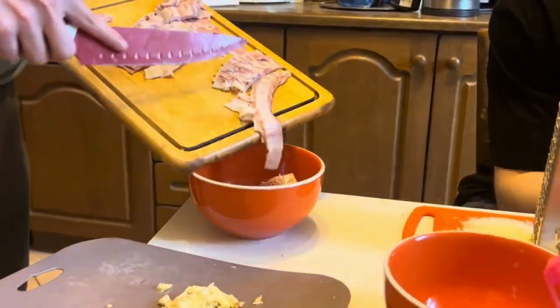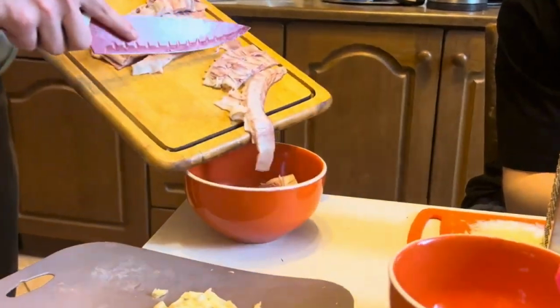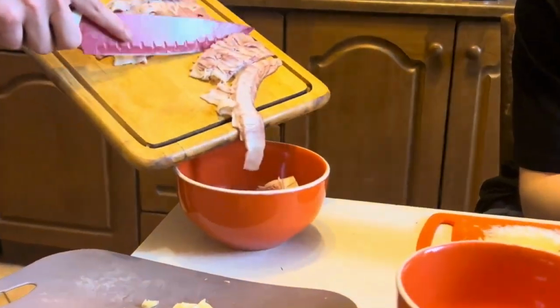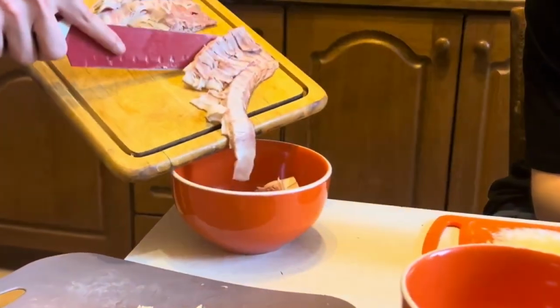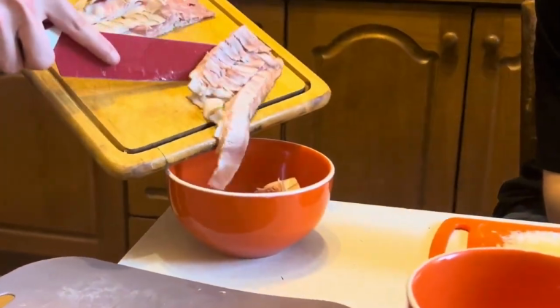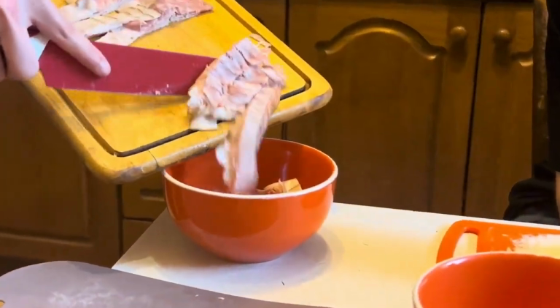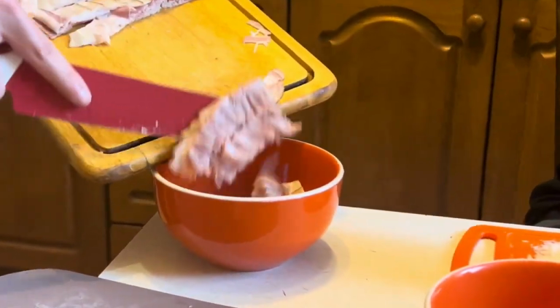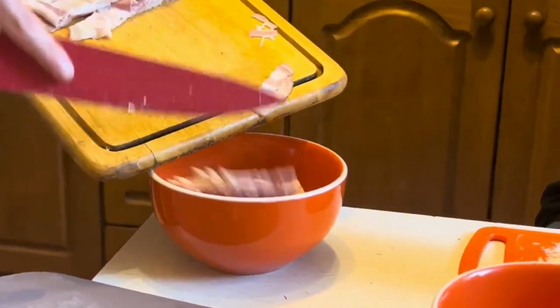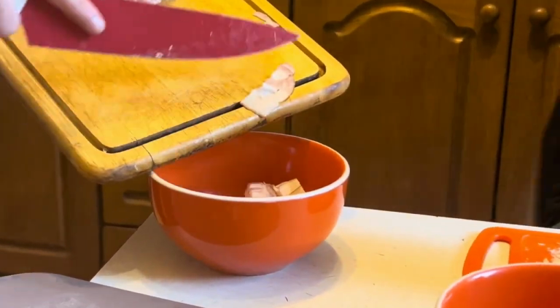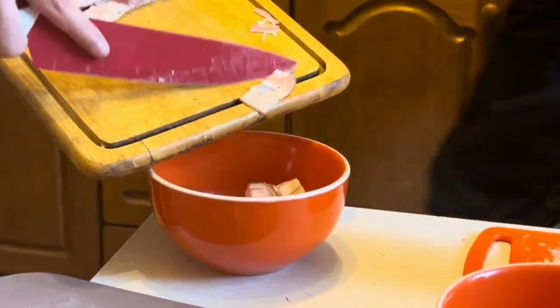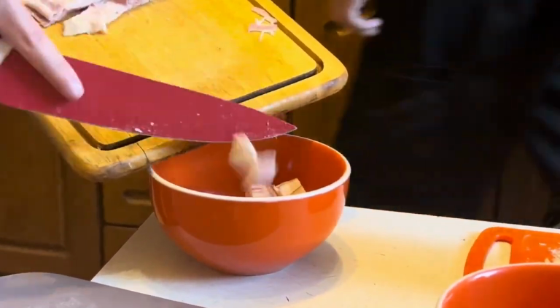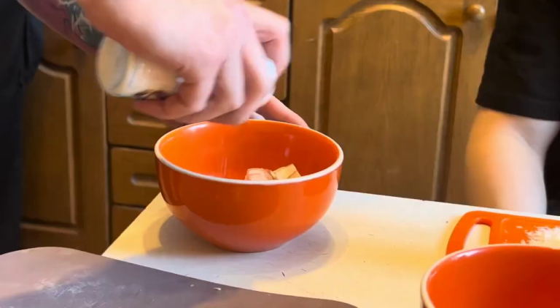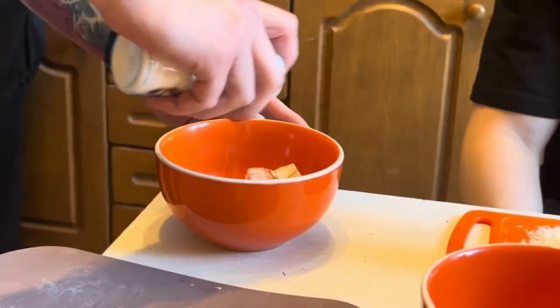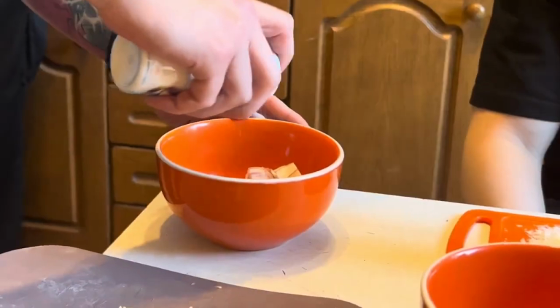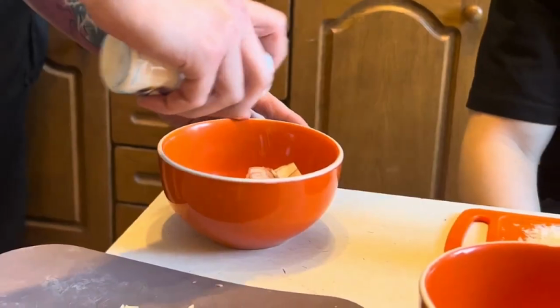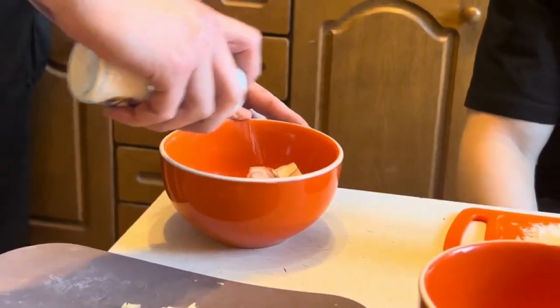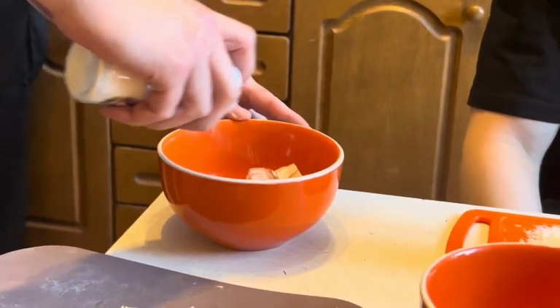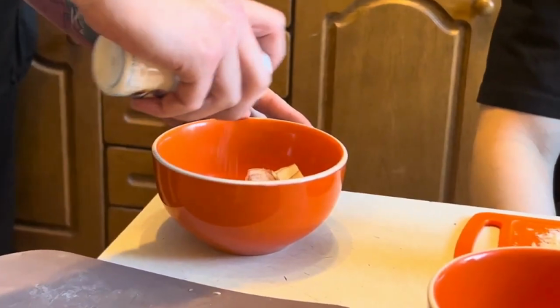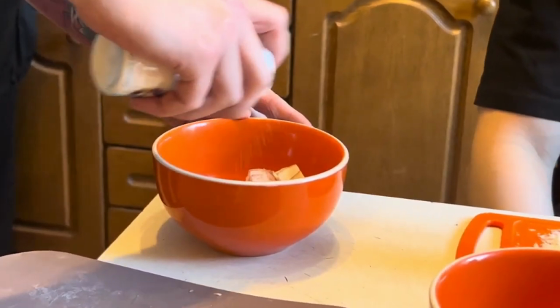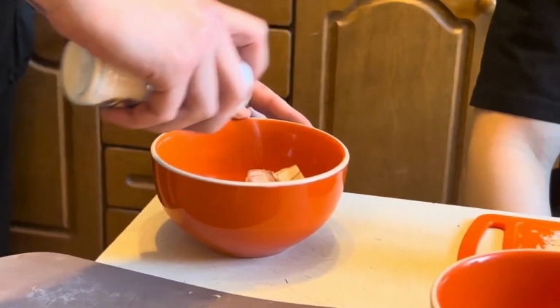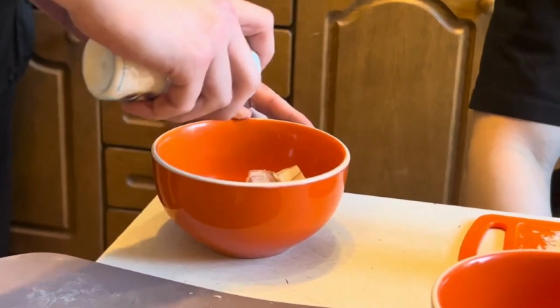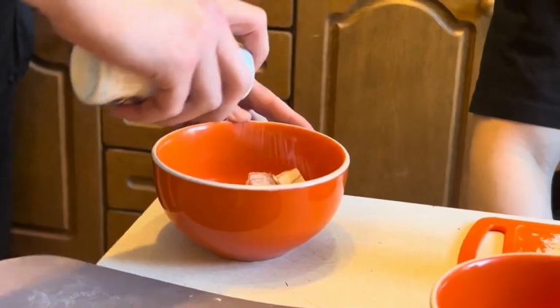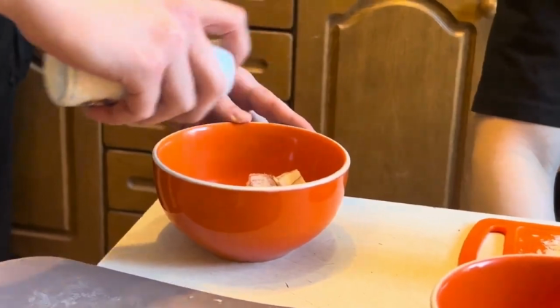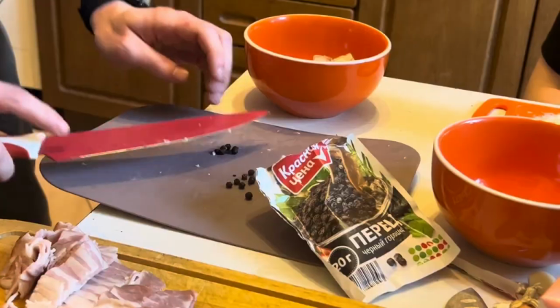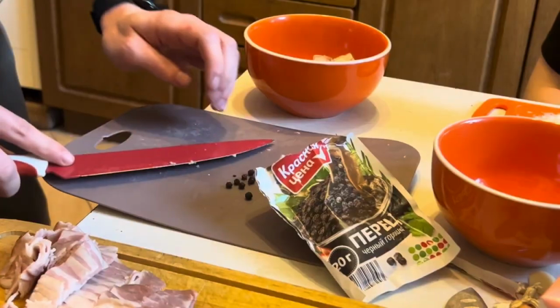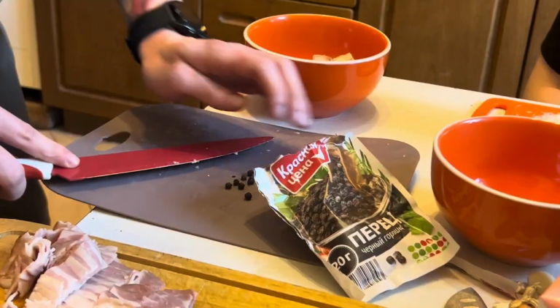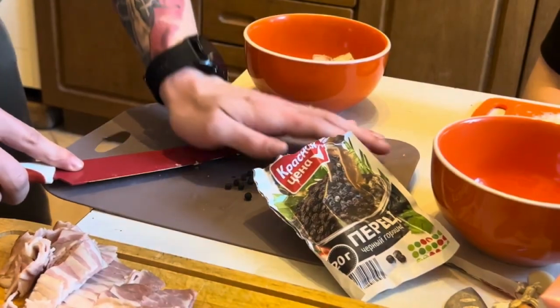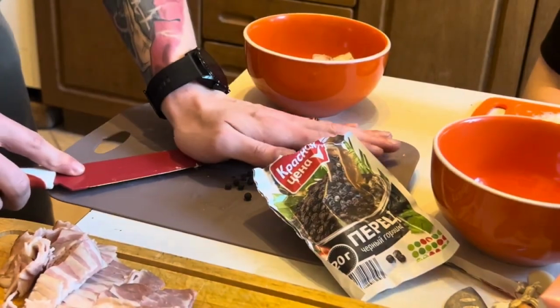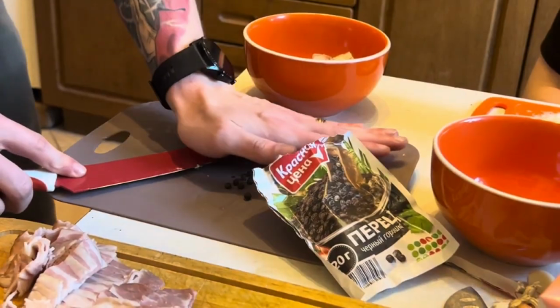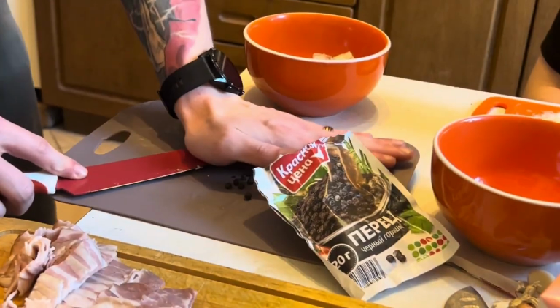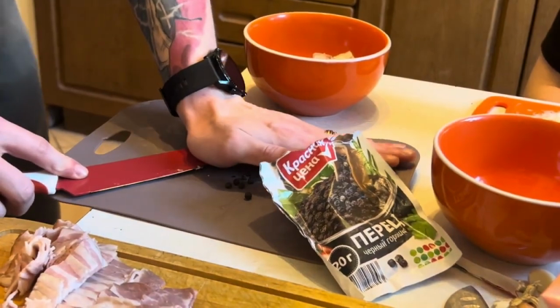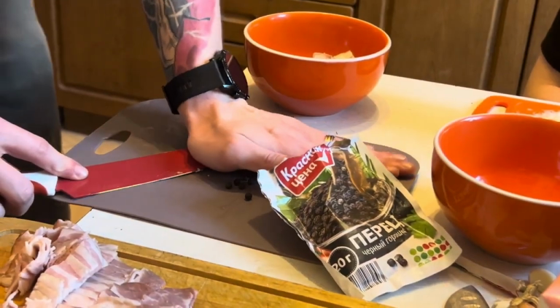Say Luigi, could you pass me a fork and spoon so that I can twirl my spaghetti? Grazie!